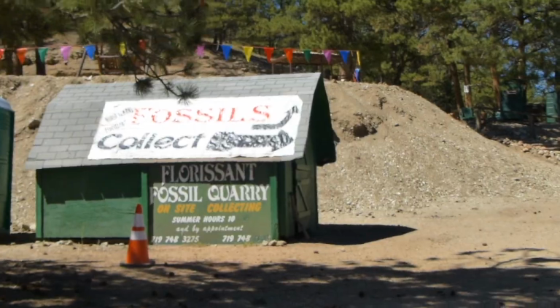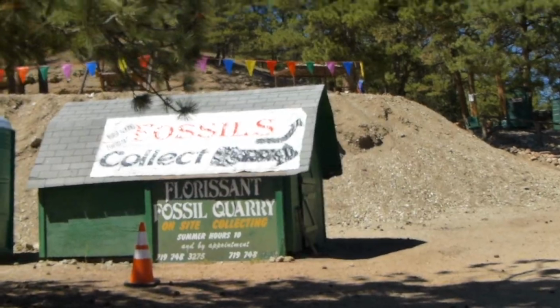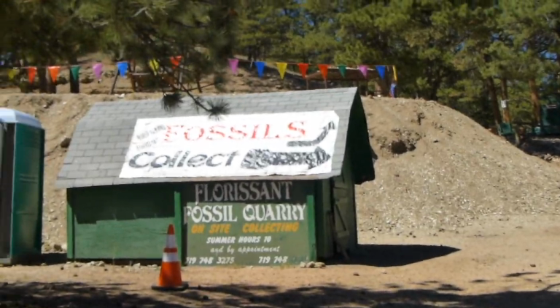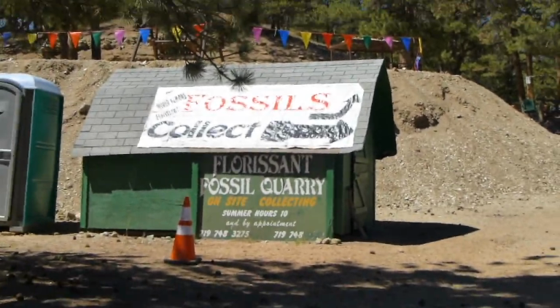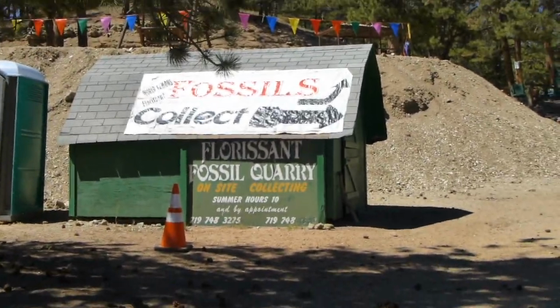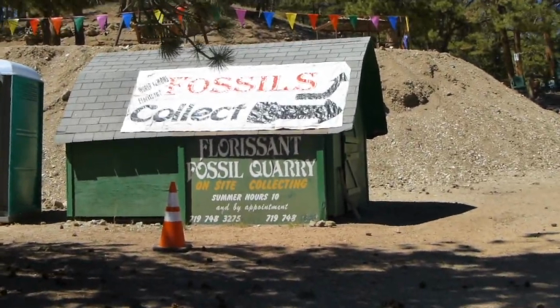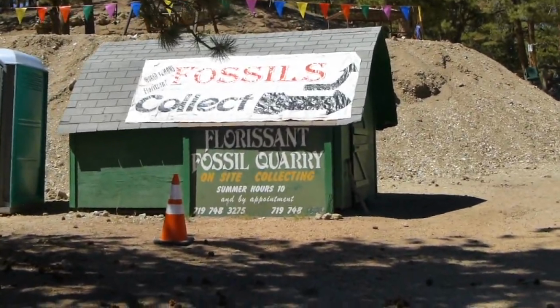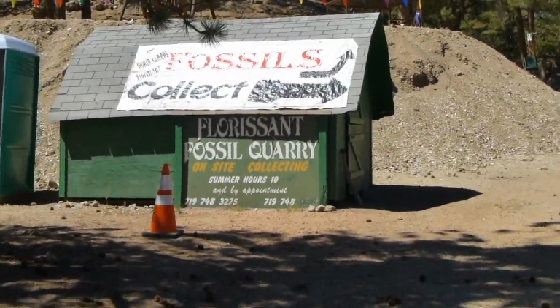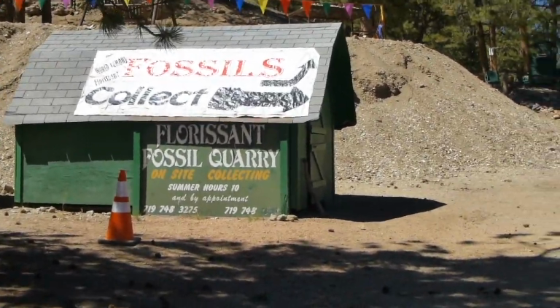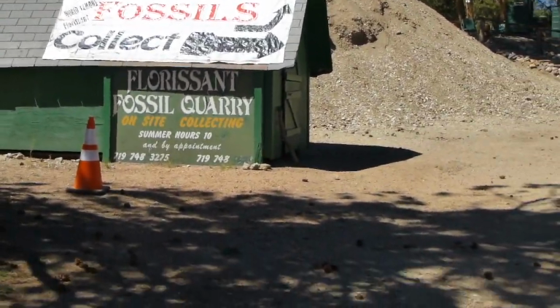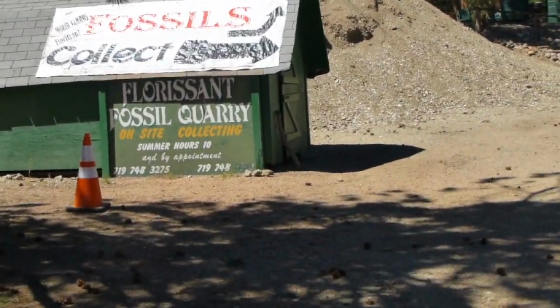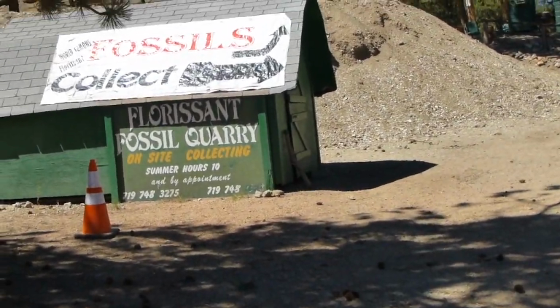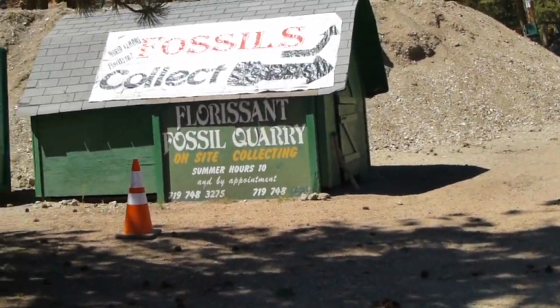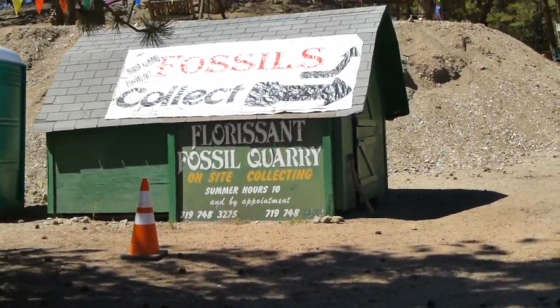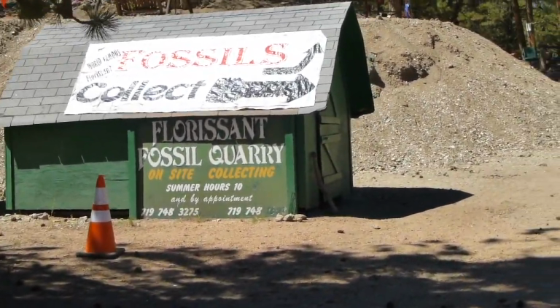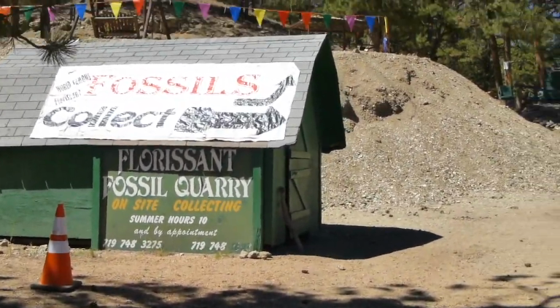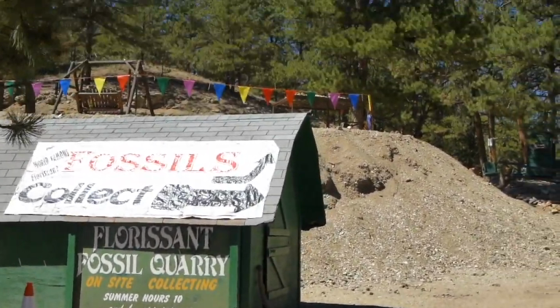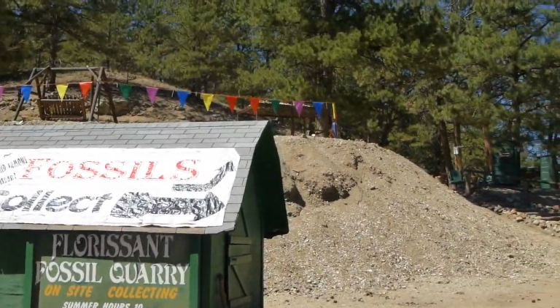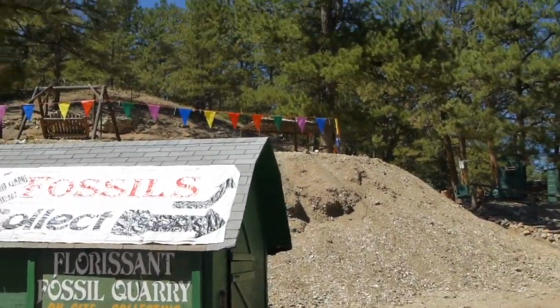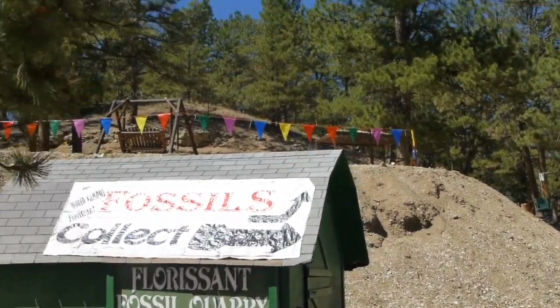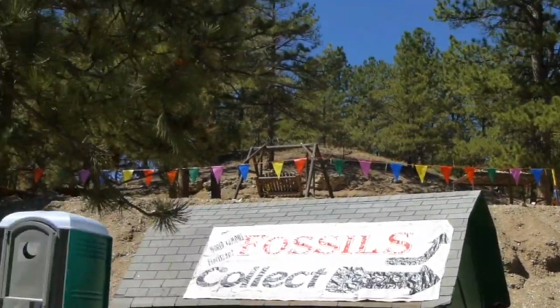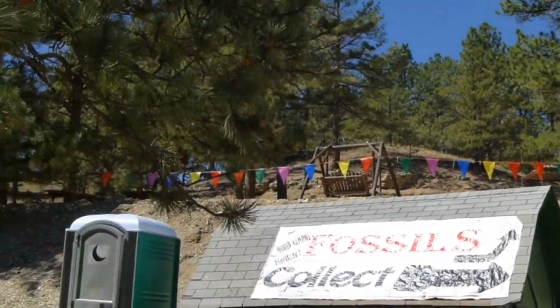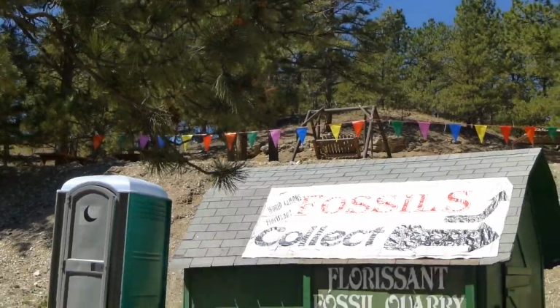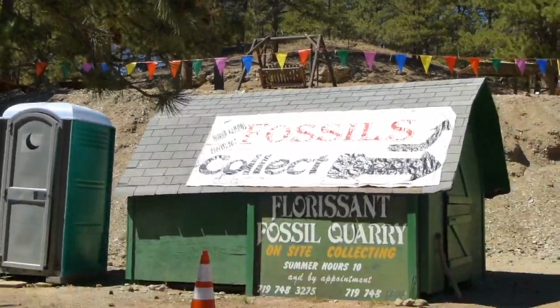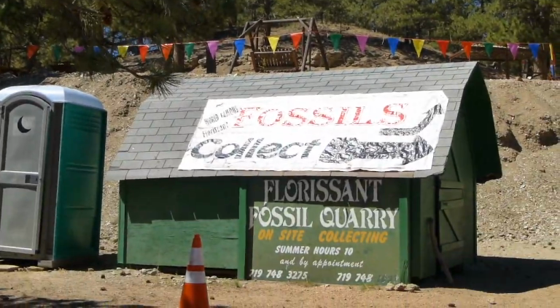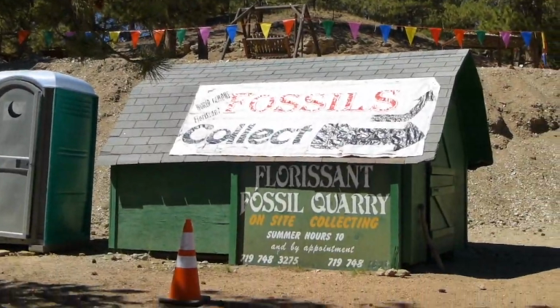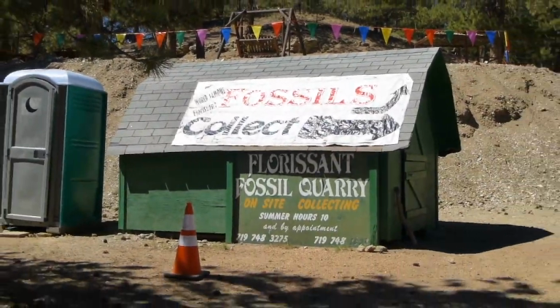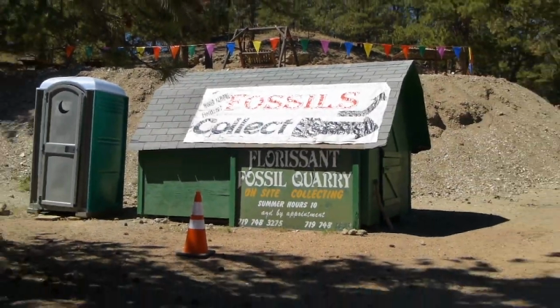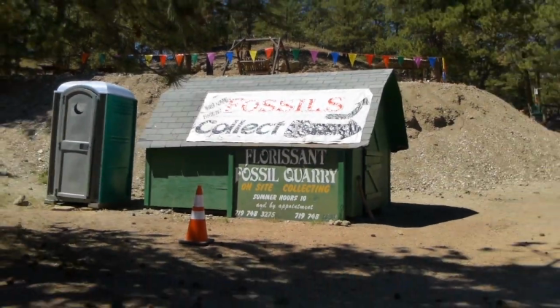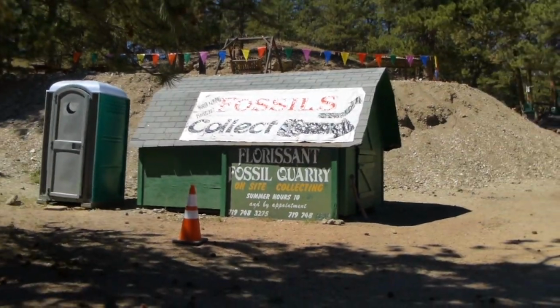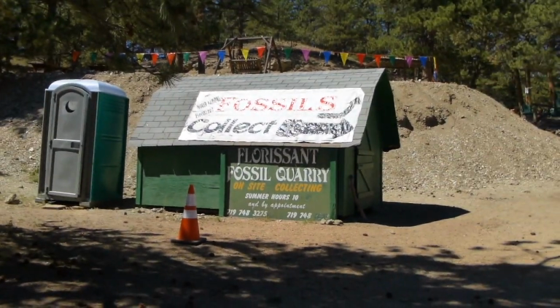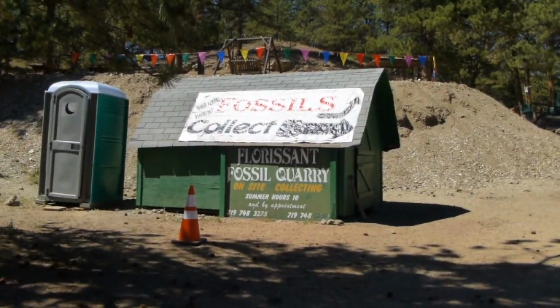So here we are. This must be the quarry right behind it. Let's go find some fossils.